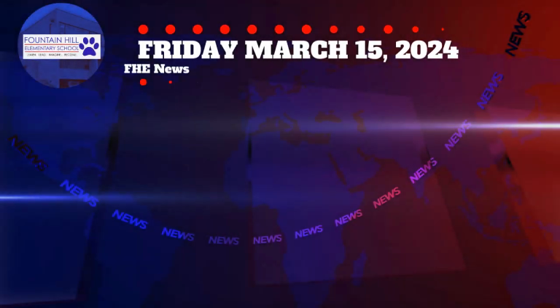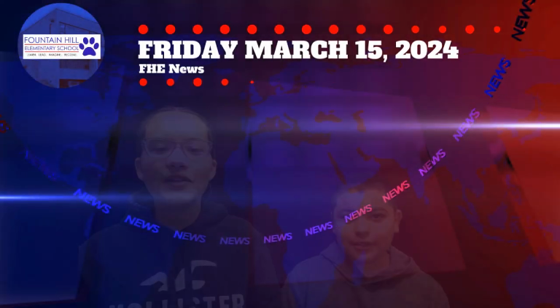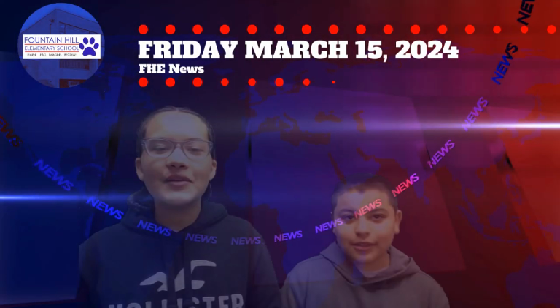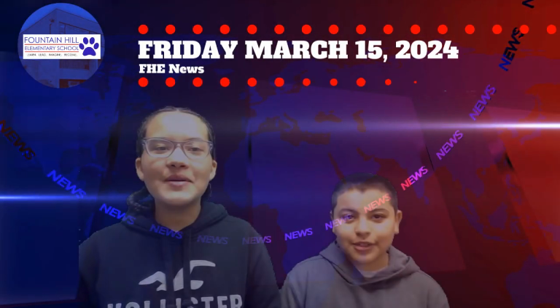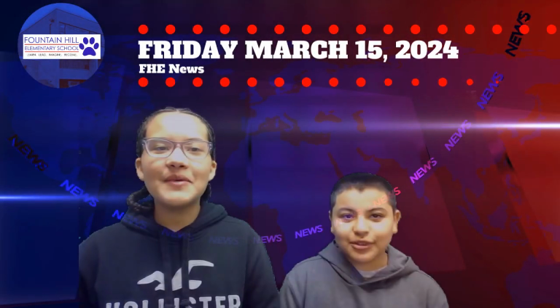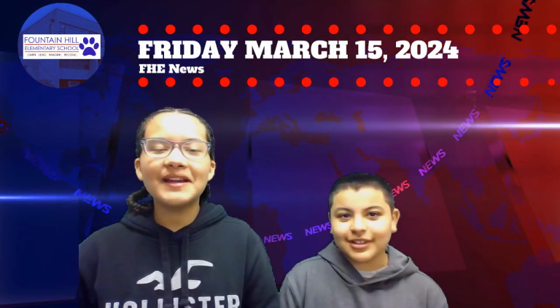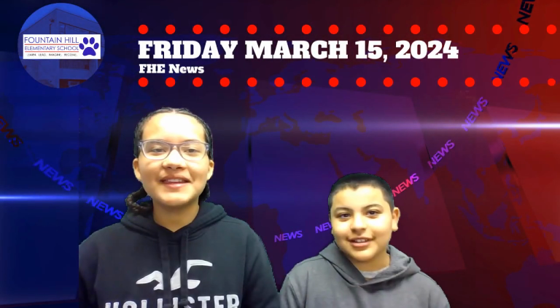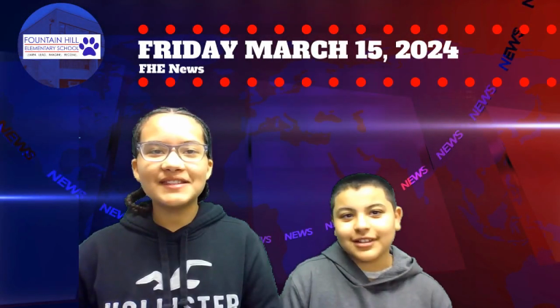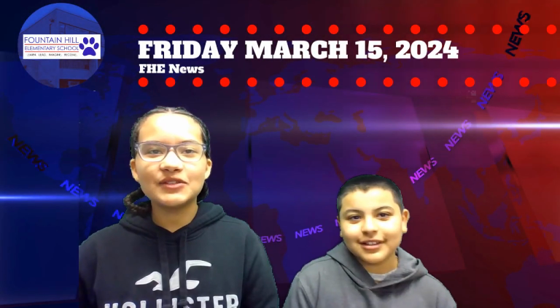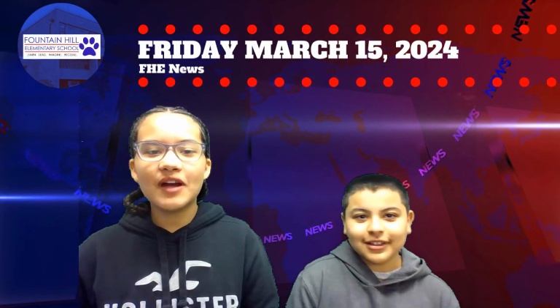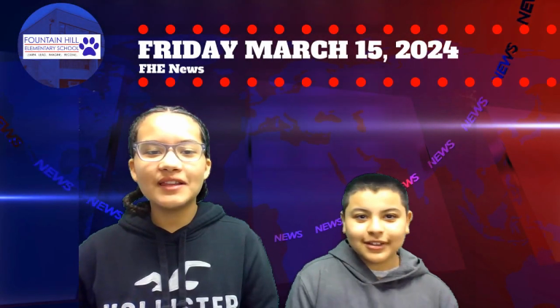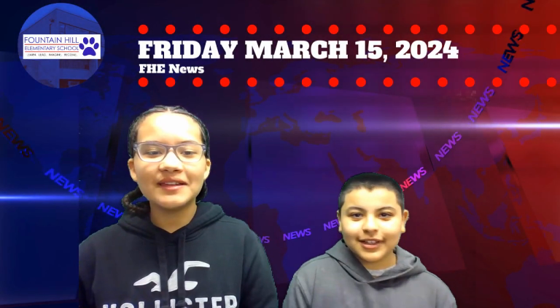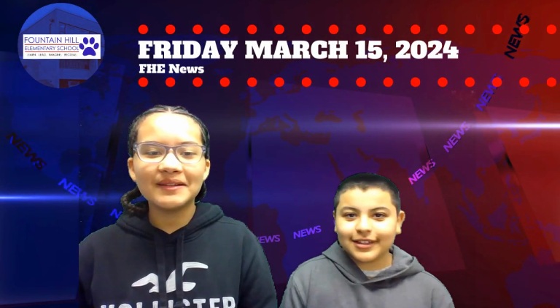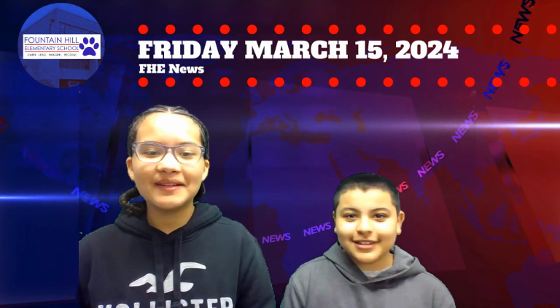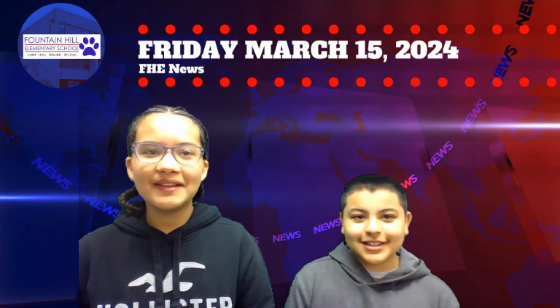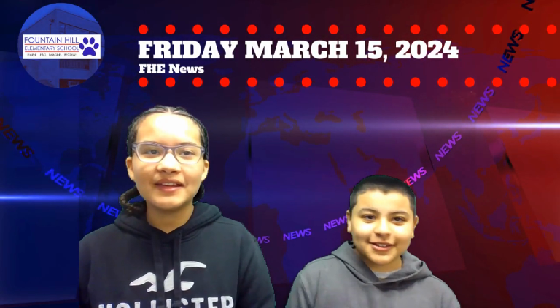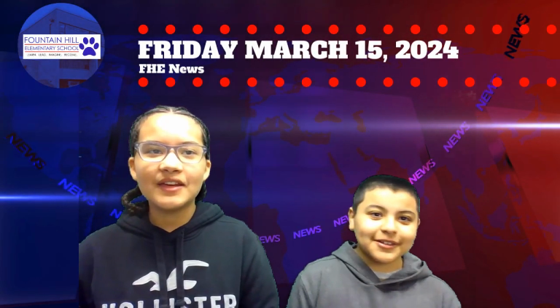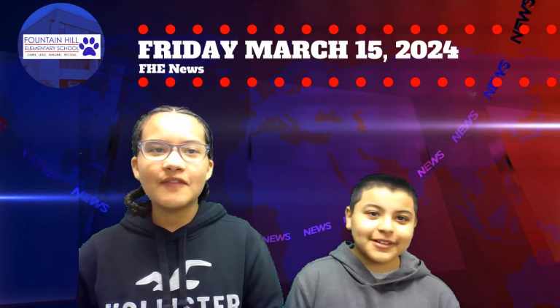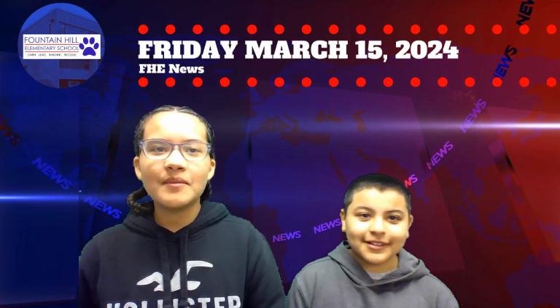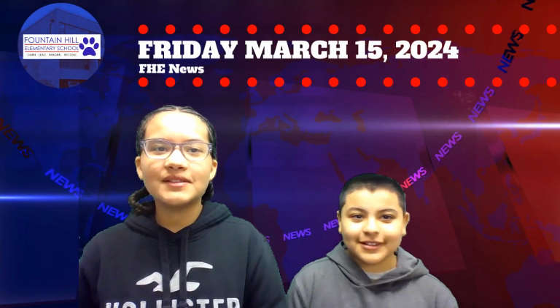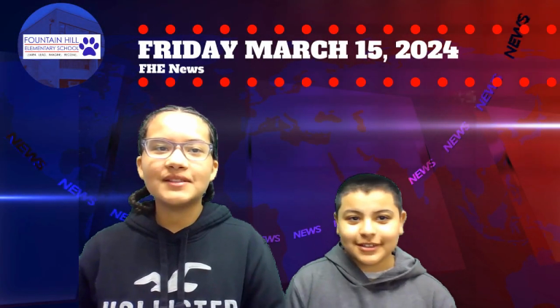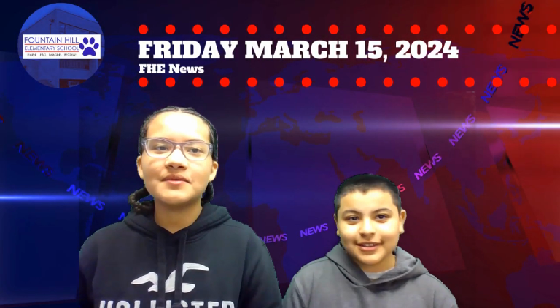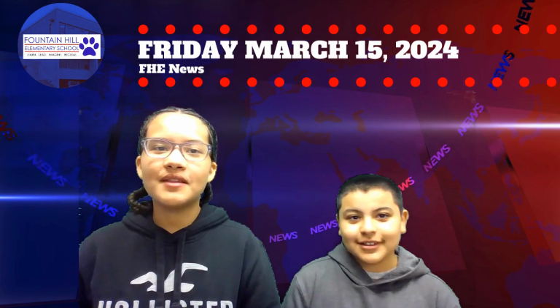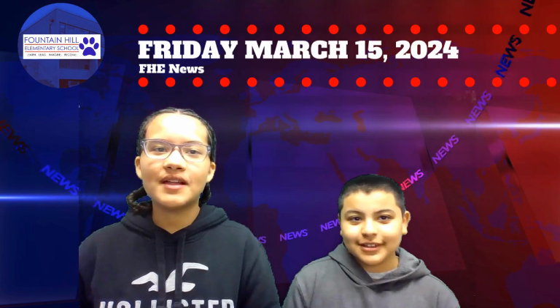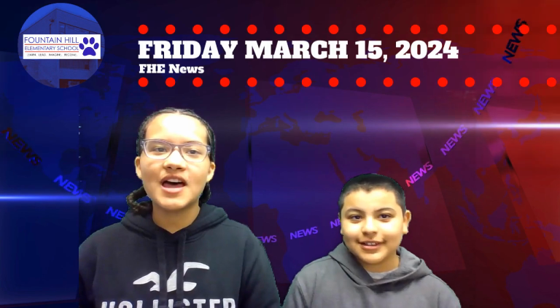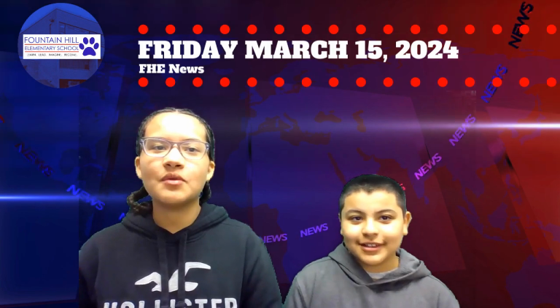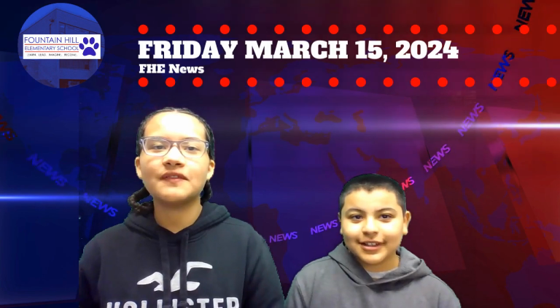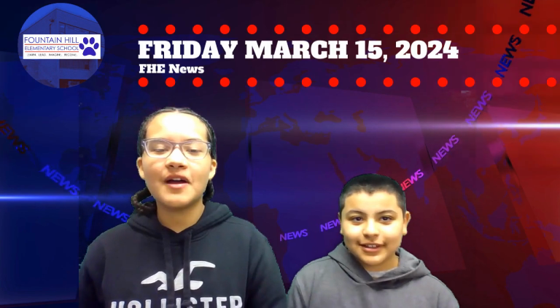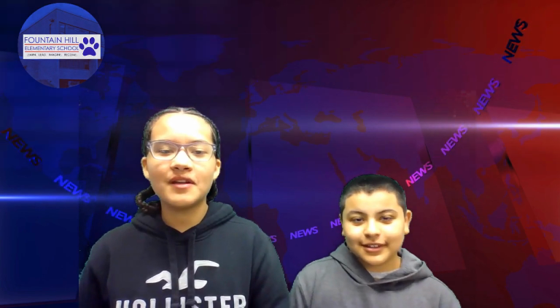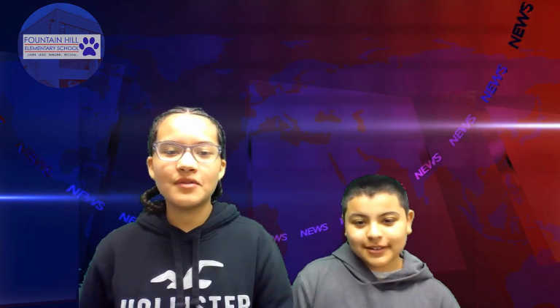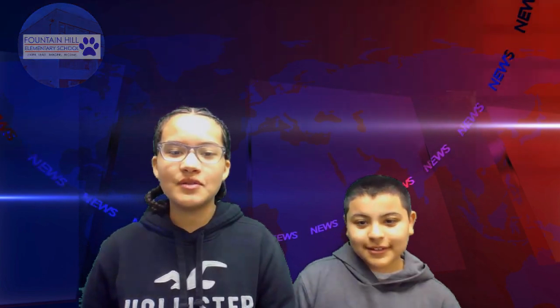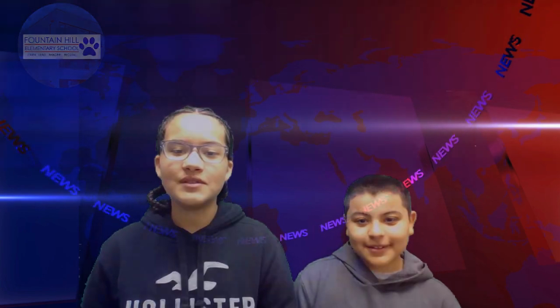Good morning, this is Riley and Ezekiel from Mrs. Riley's class with the Fountain Hill News.